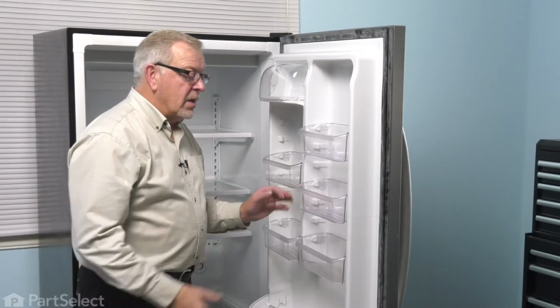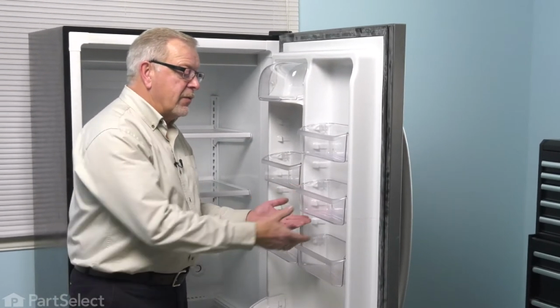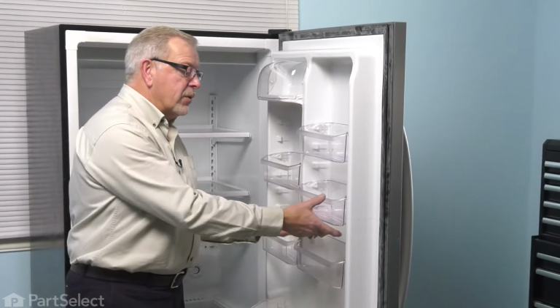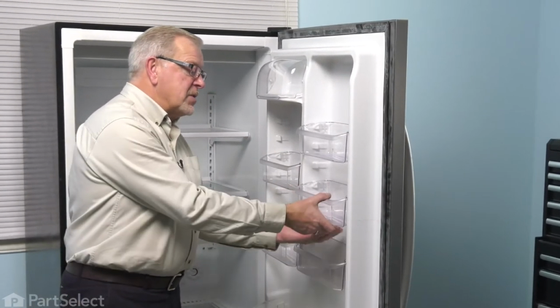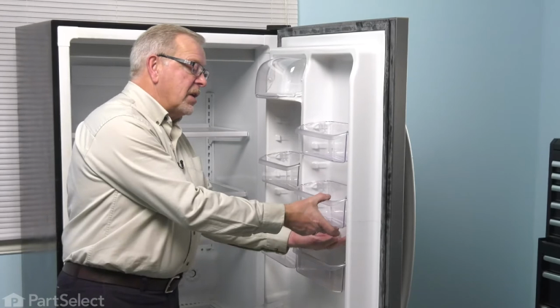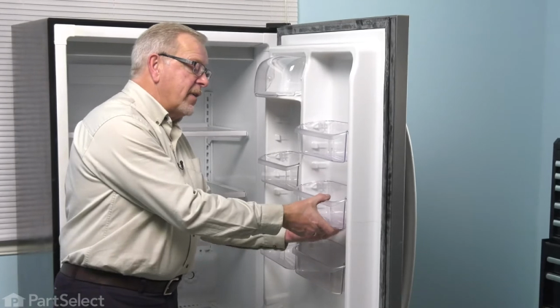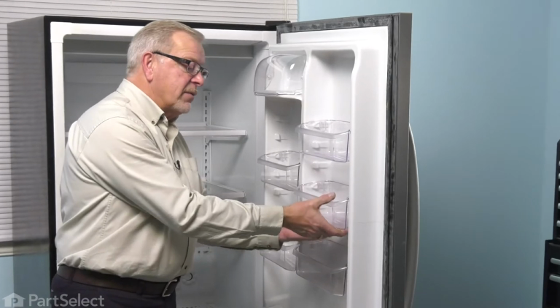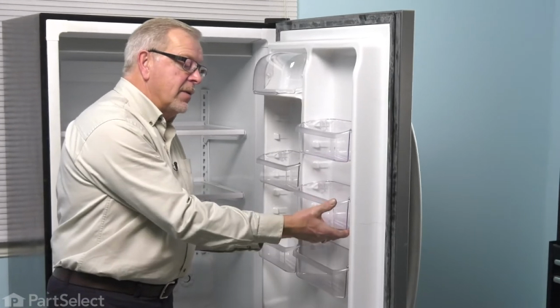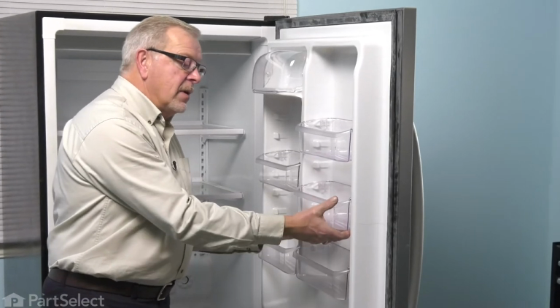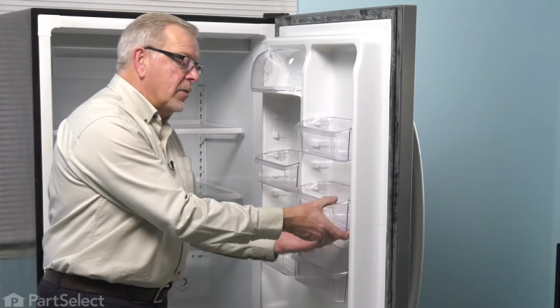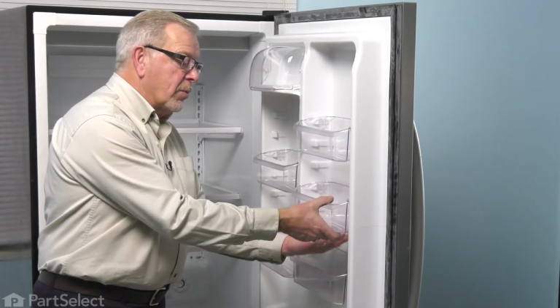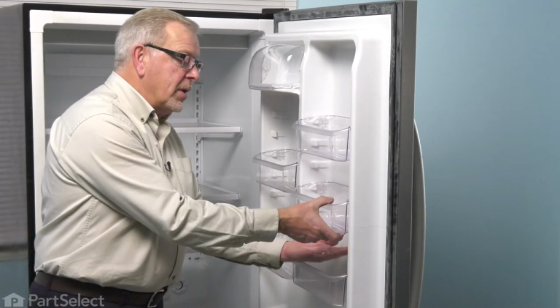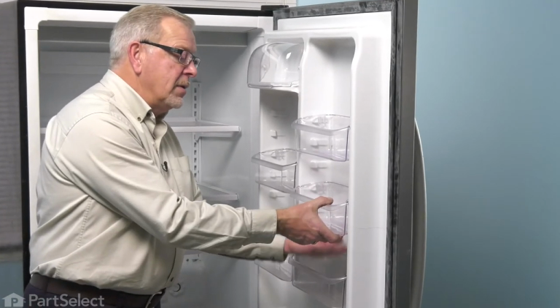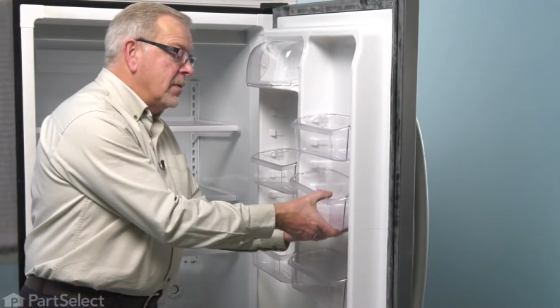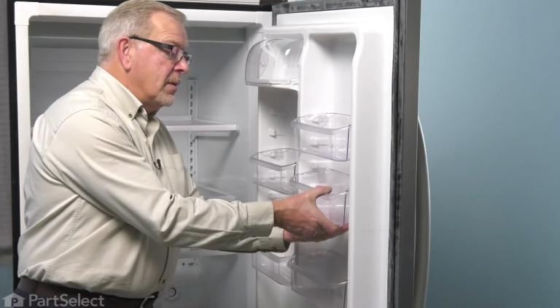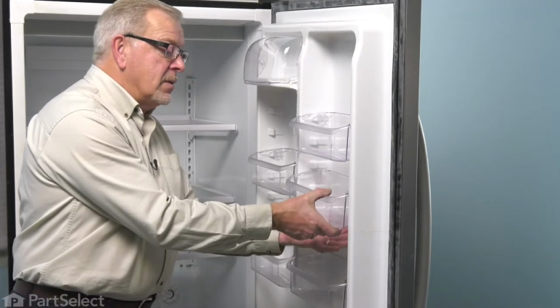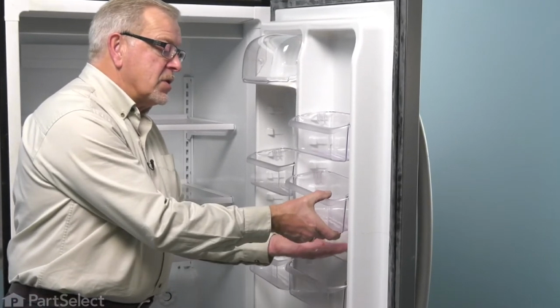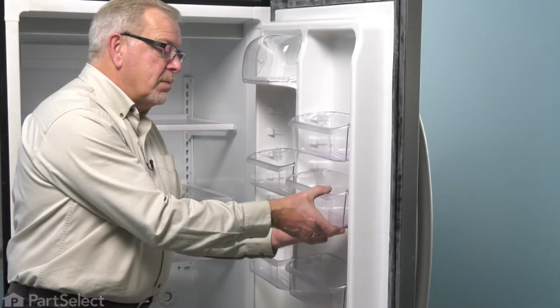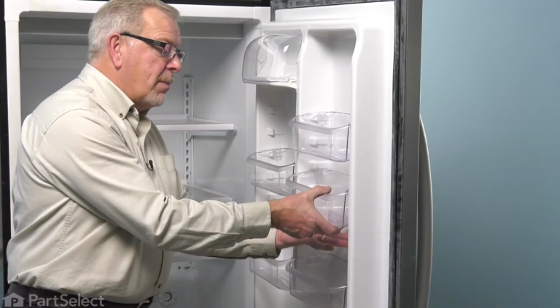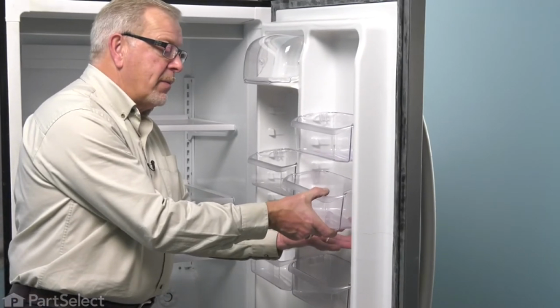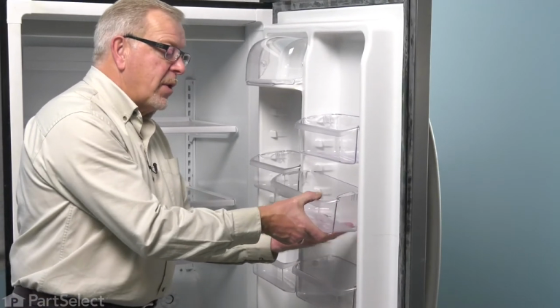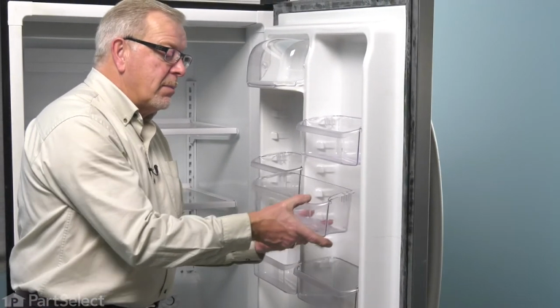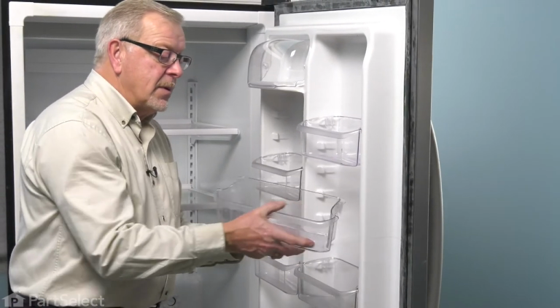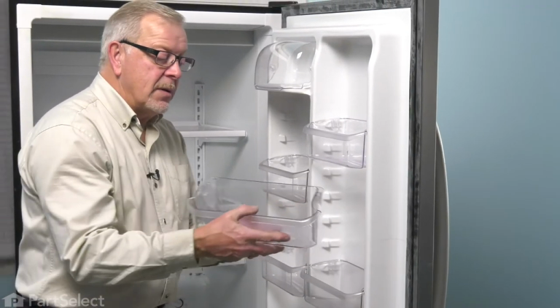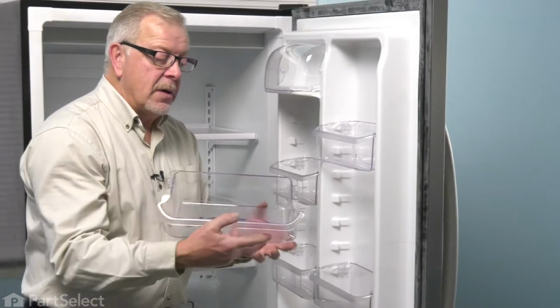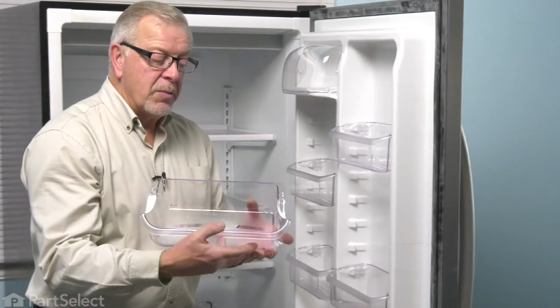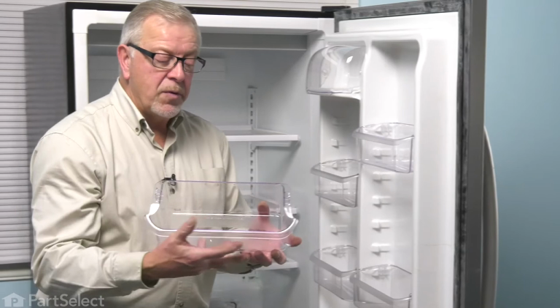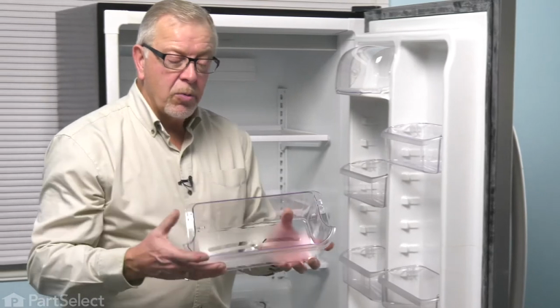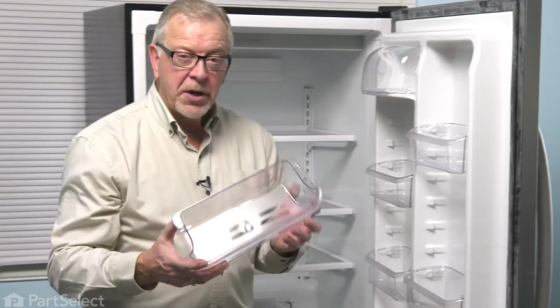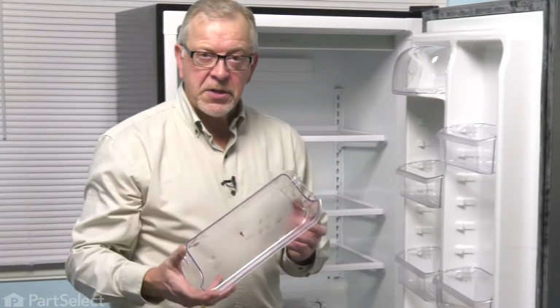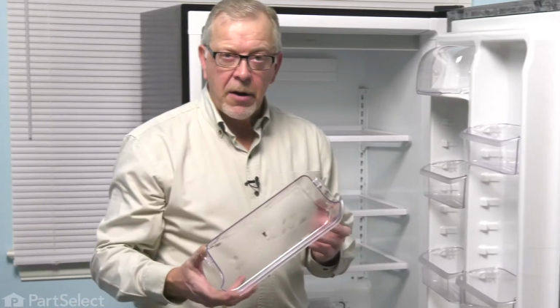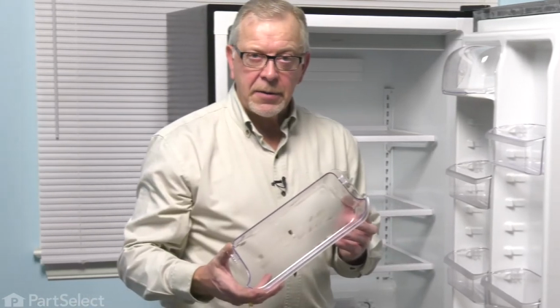If you're replacing a defective door bin, just pop up from the bottom, remove the old one and discard it.